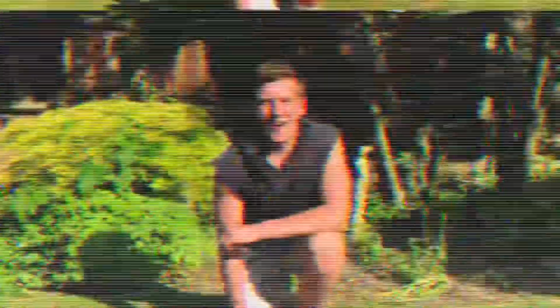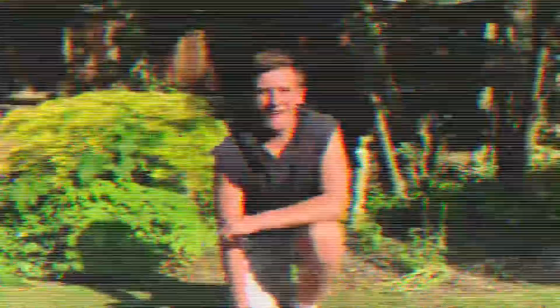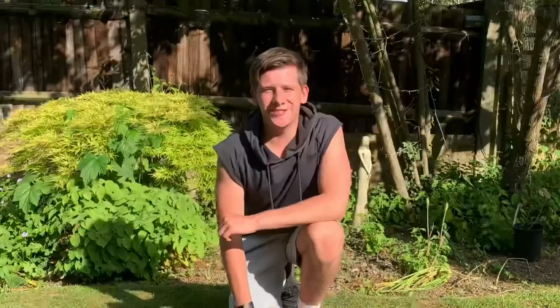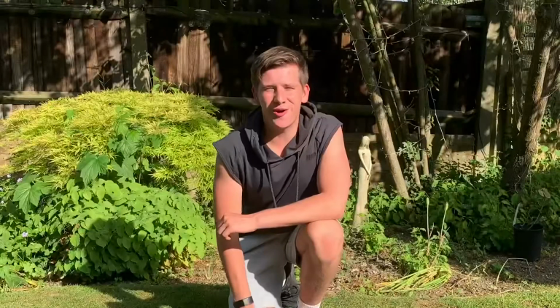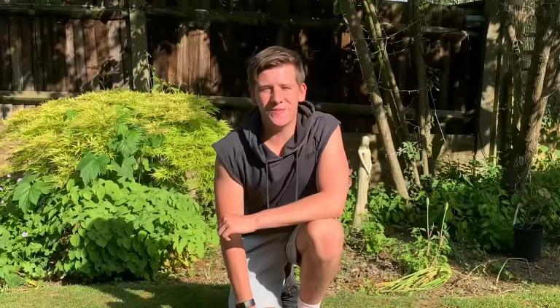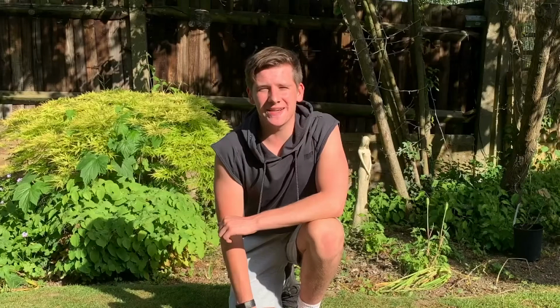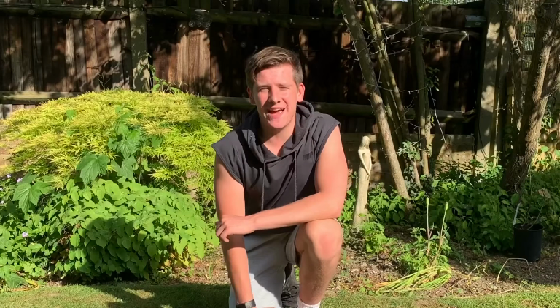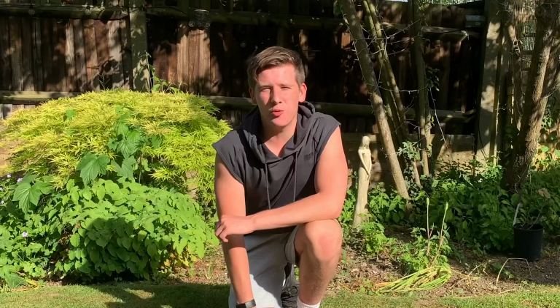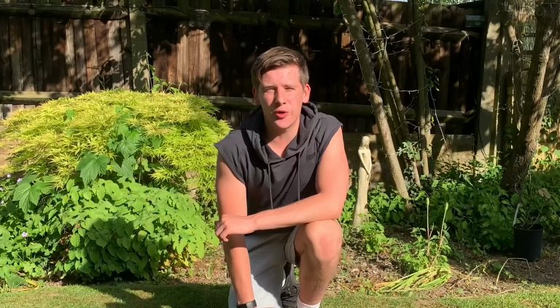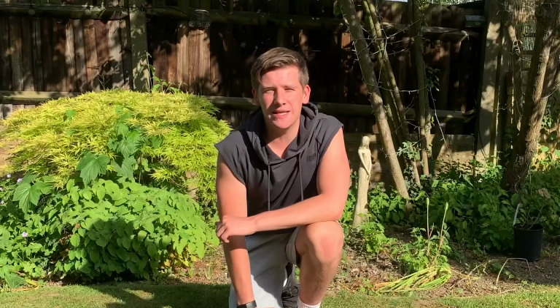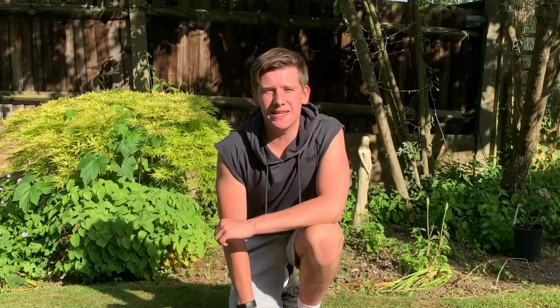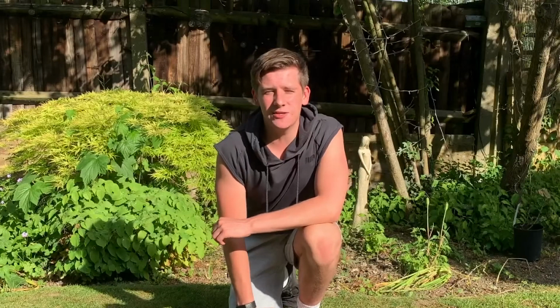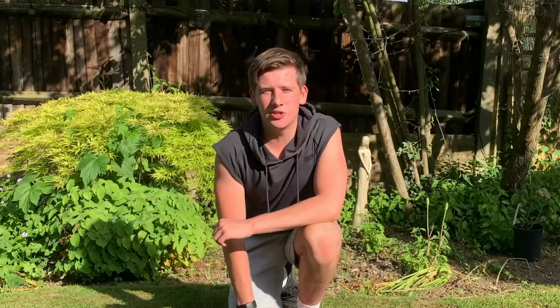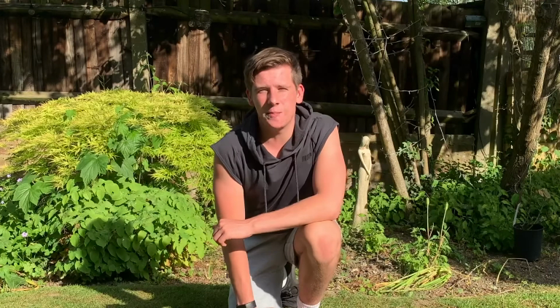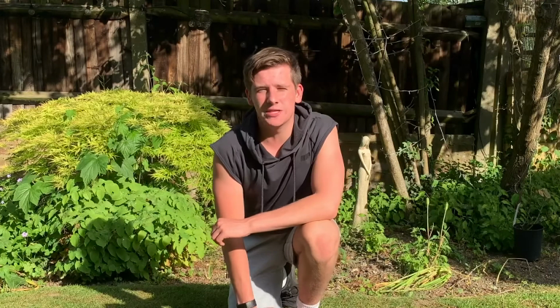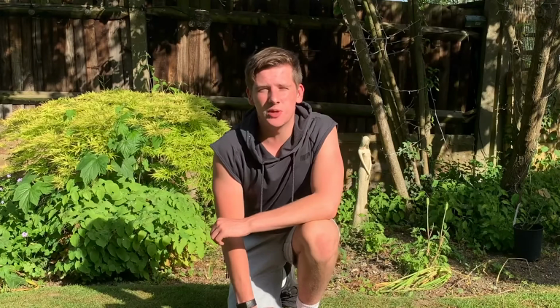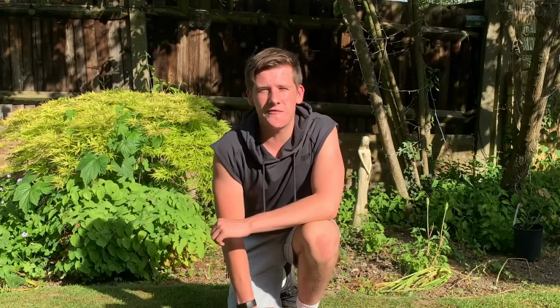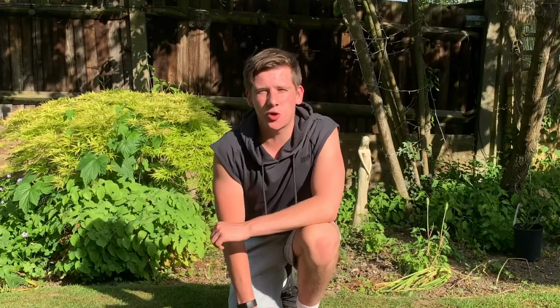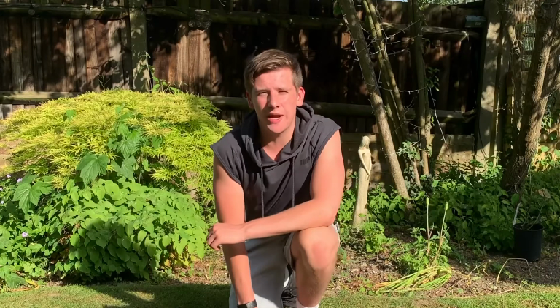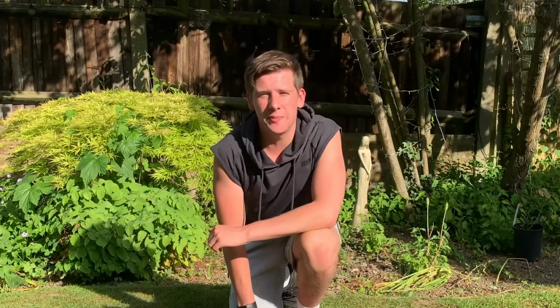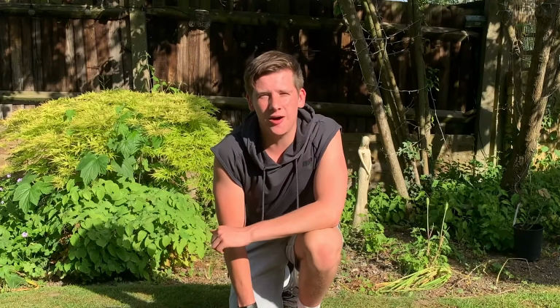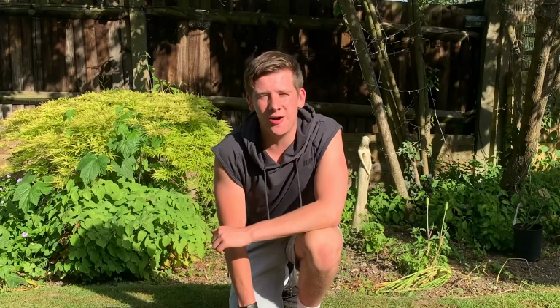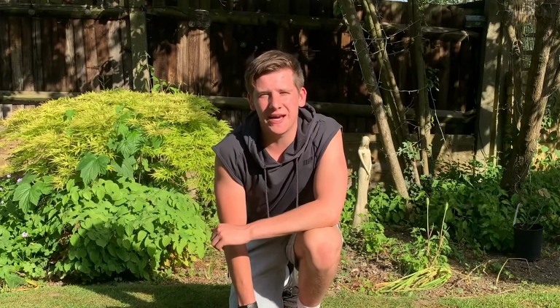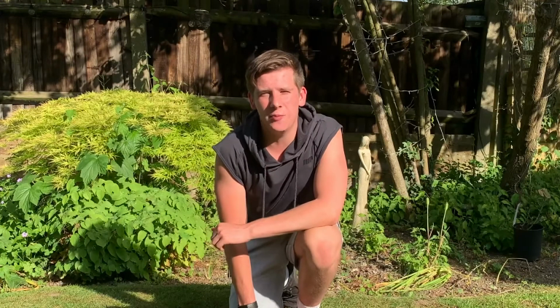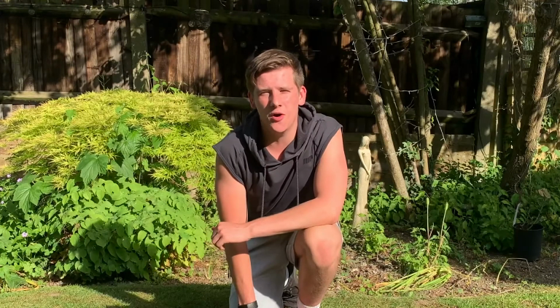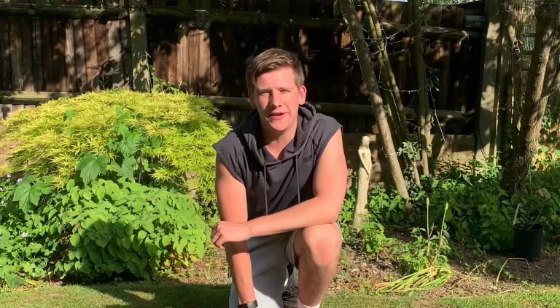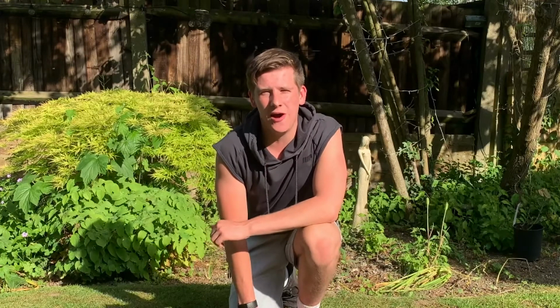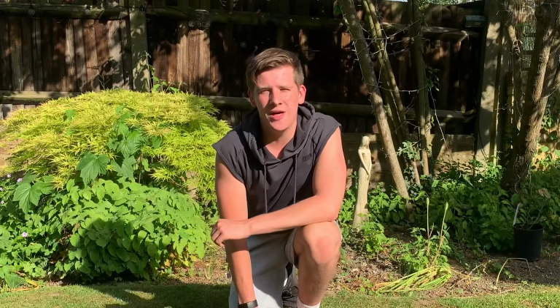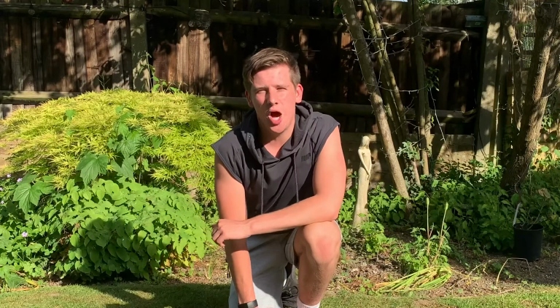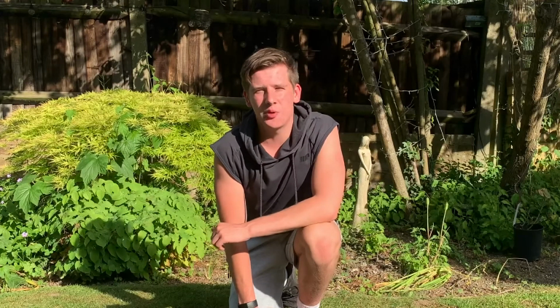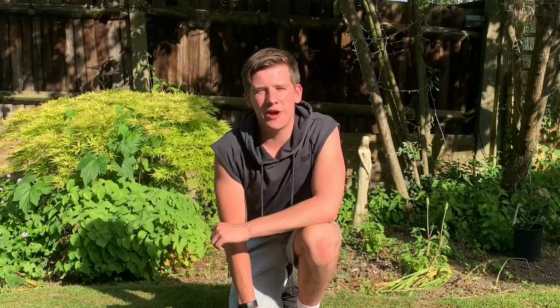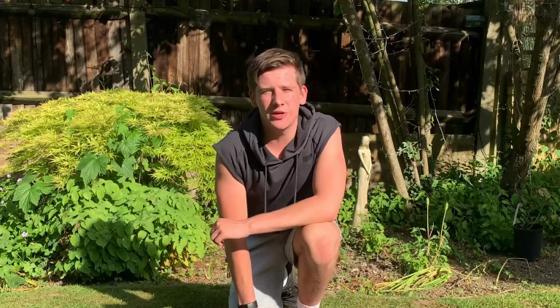Hi guys, welcome back to Ab Warrior Wednesdays. We're jumping into another quick but hard ab workout. I hope we're ready.